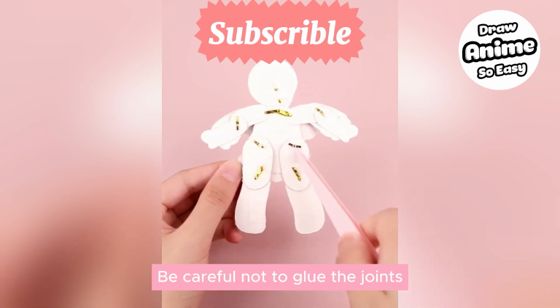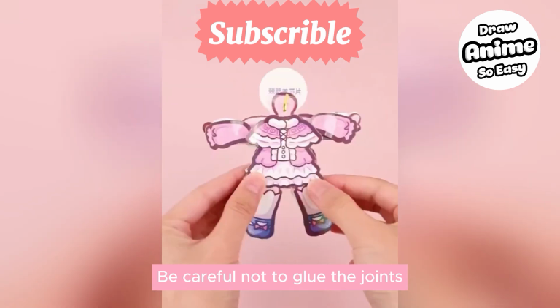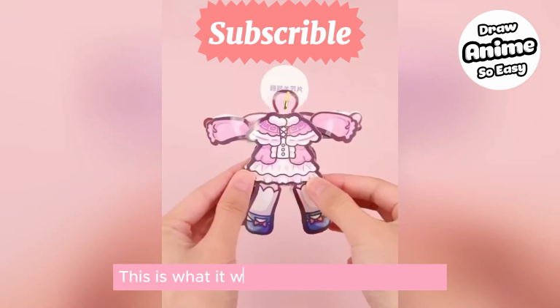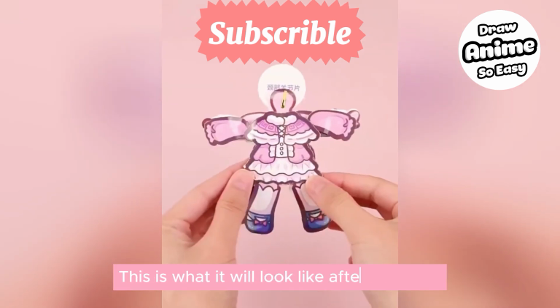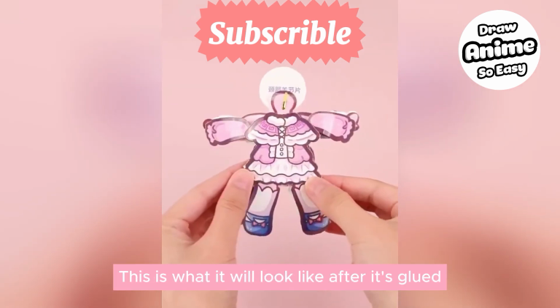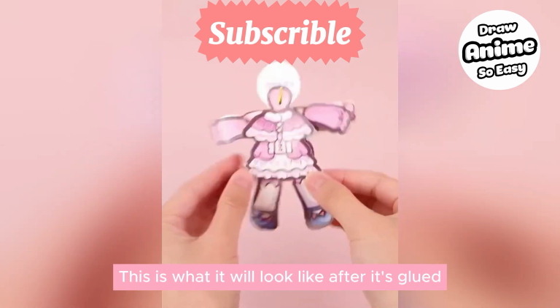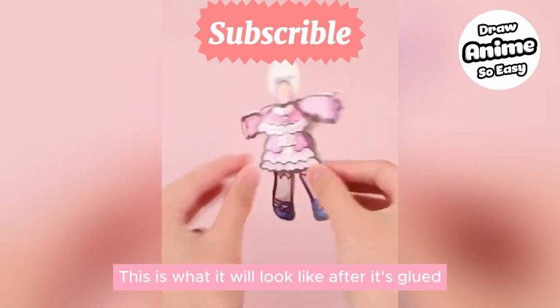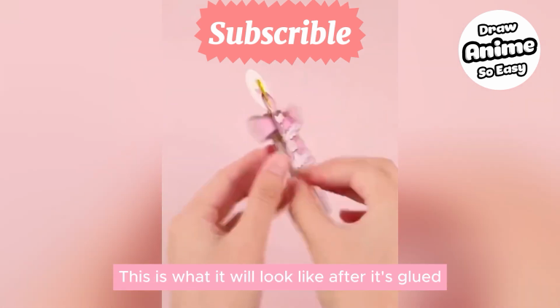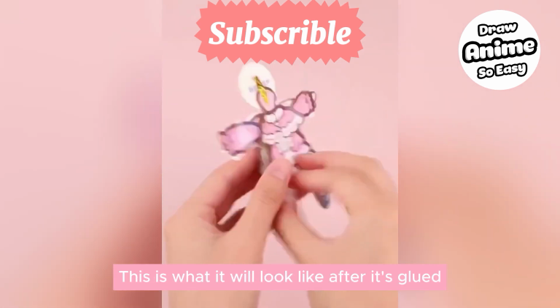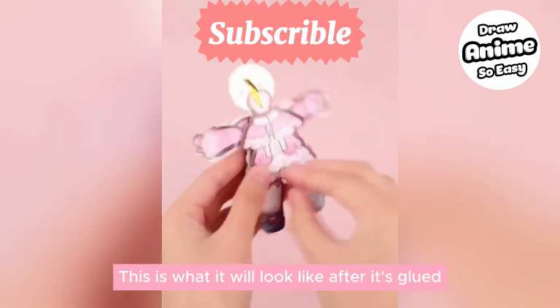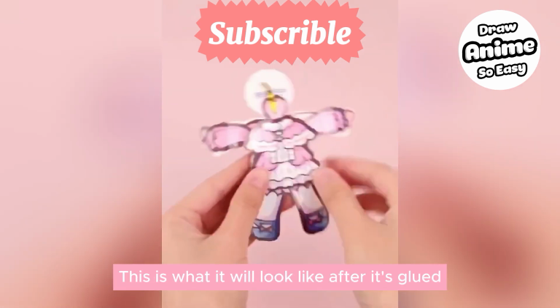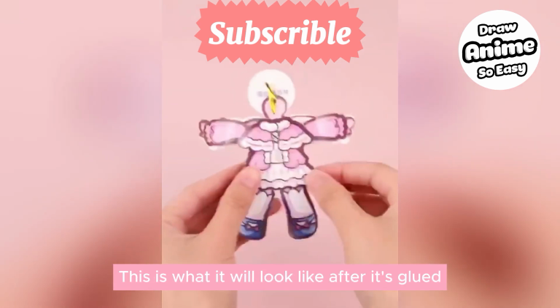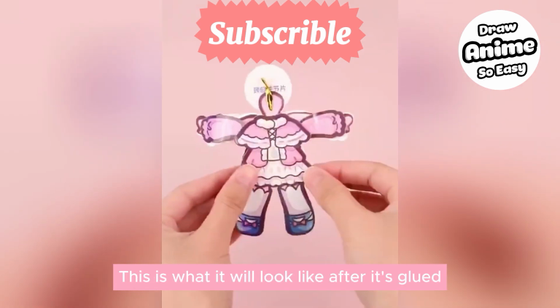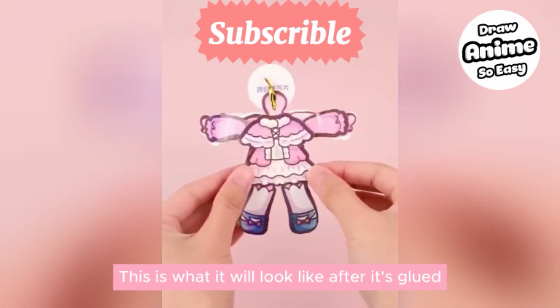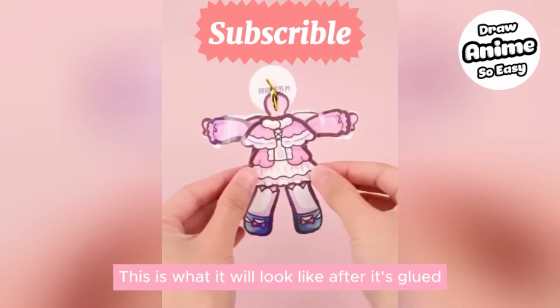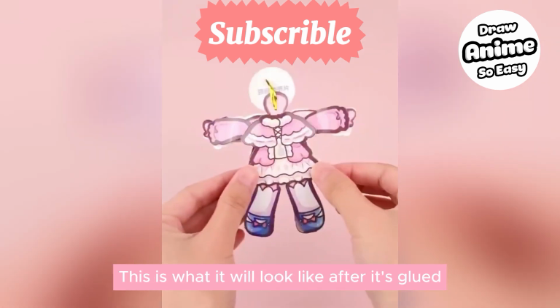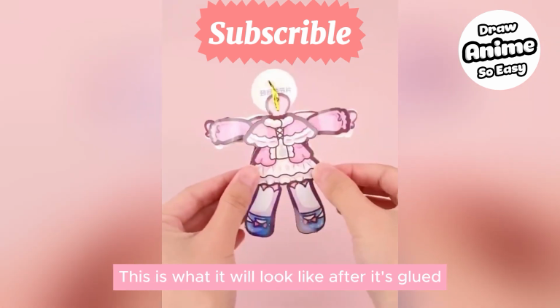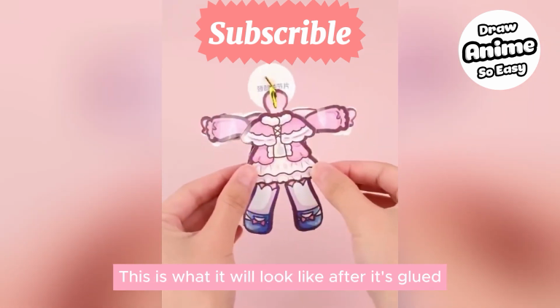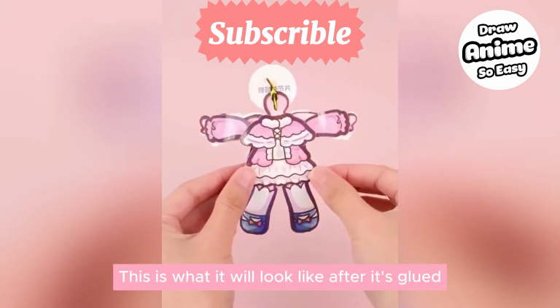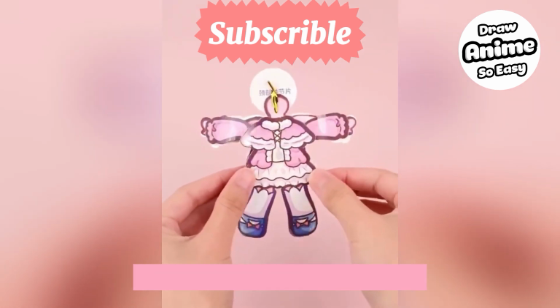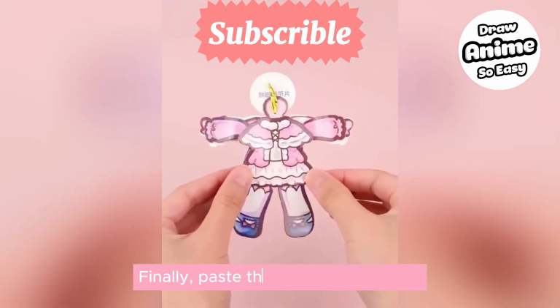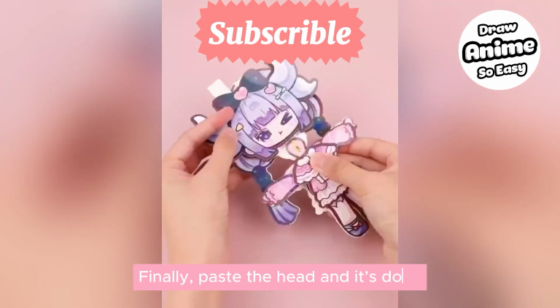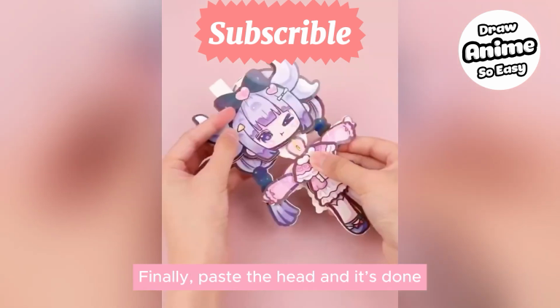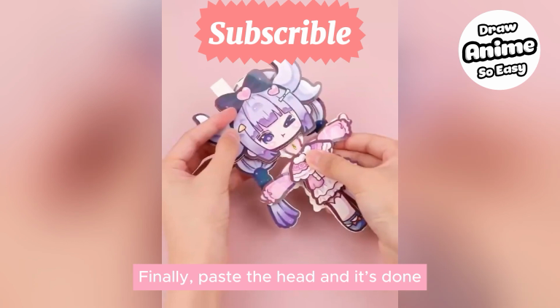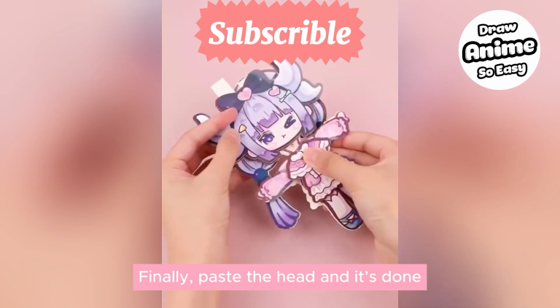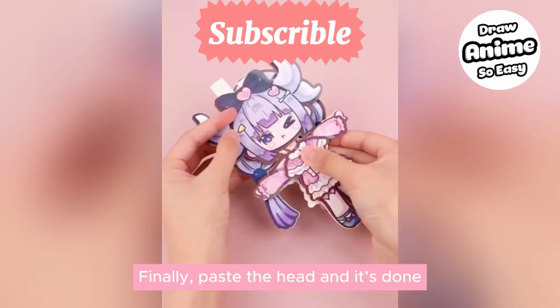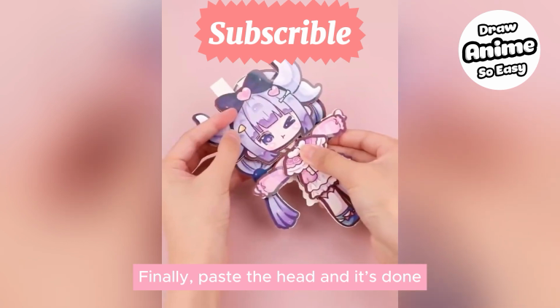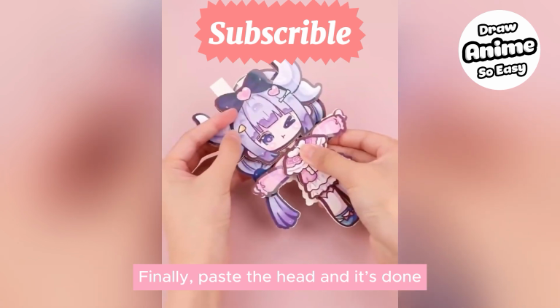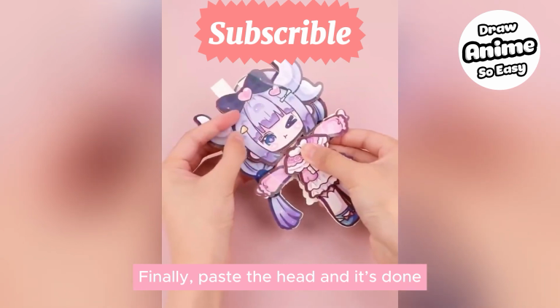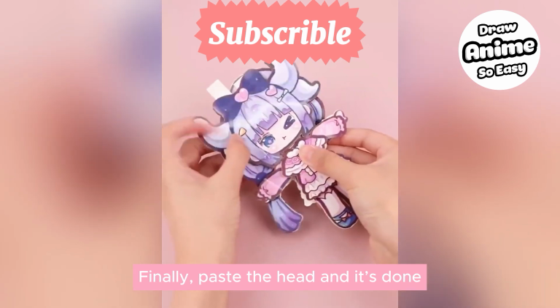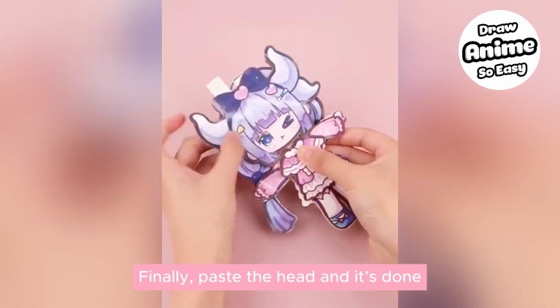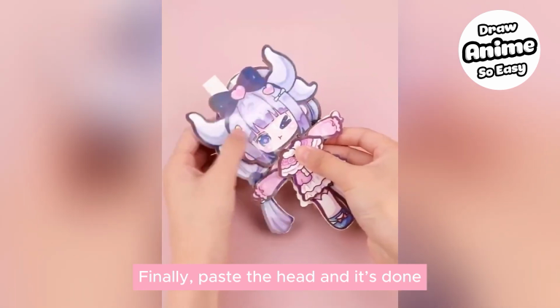This is what it will look like after it's glued. Finally, paste the head on and it's done.